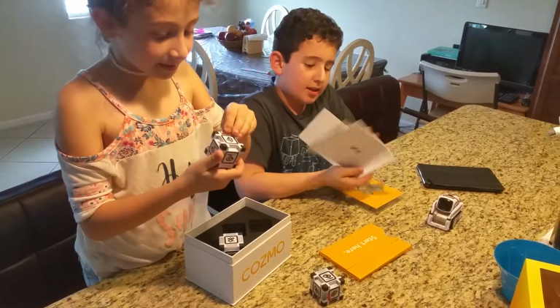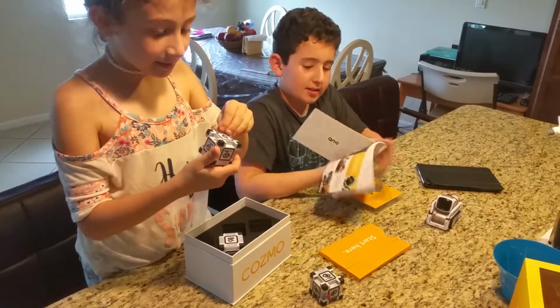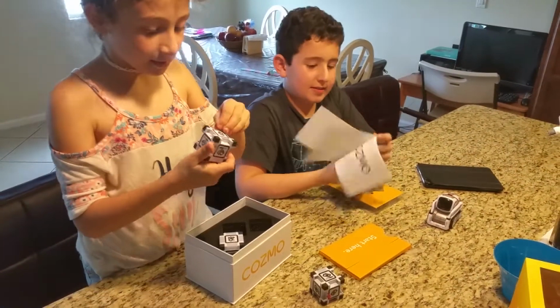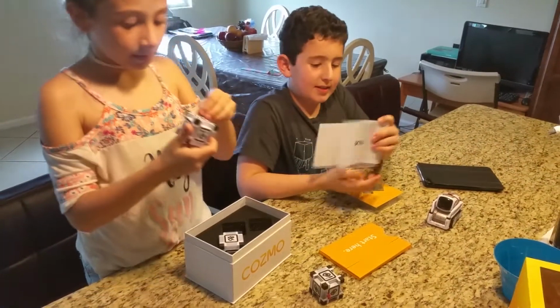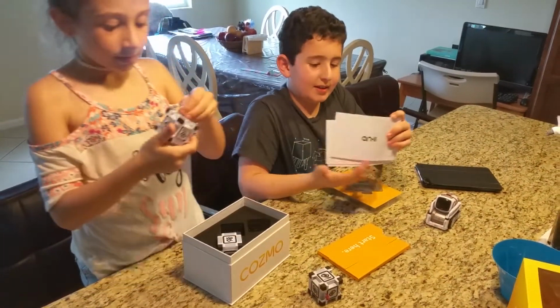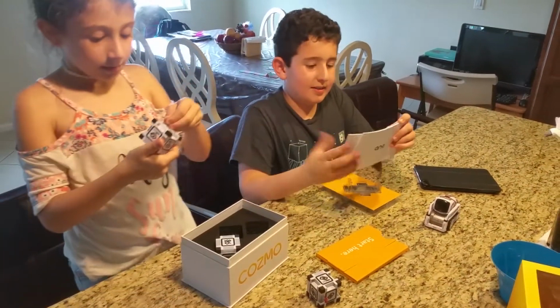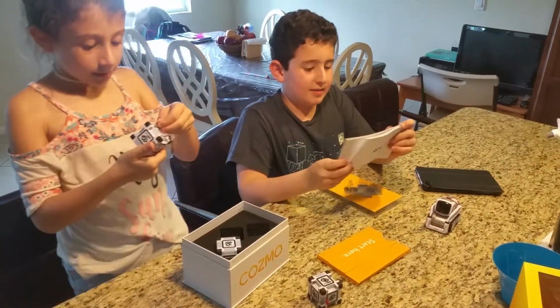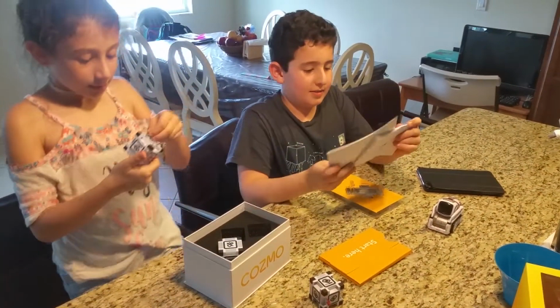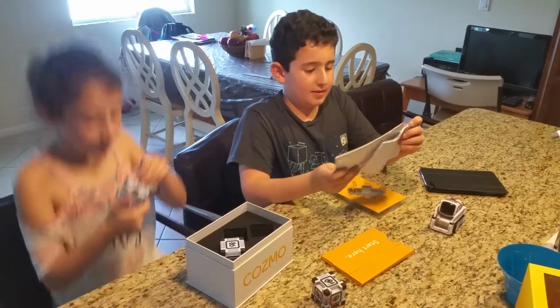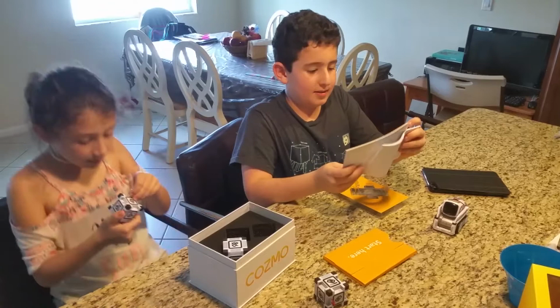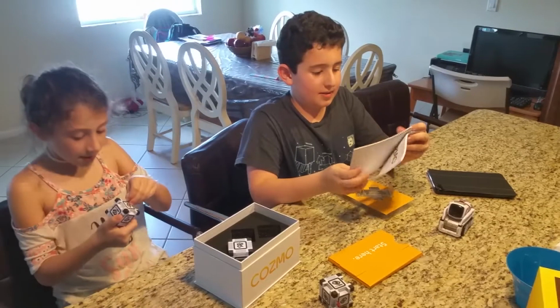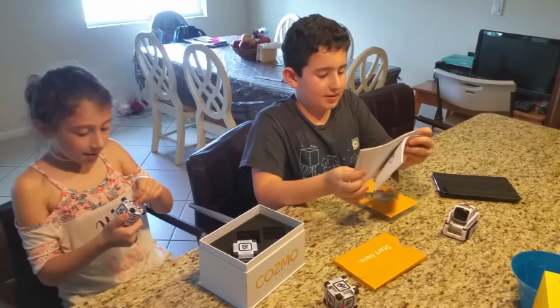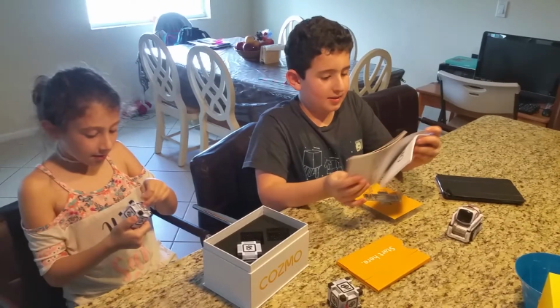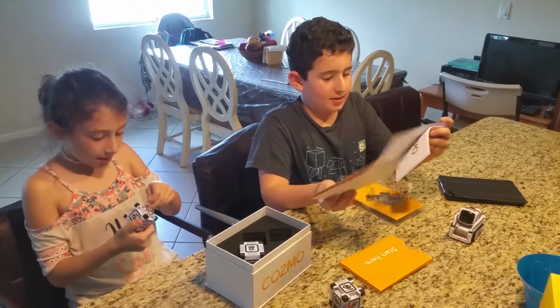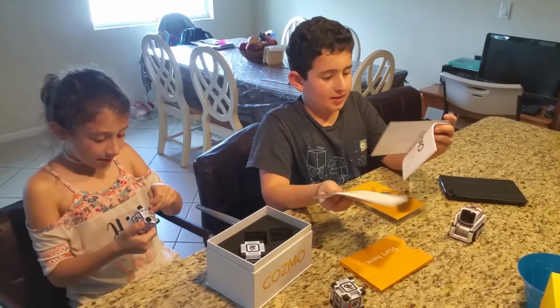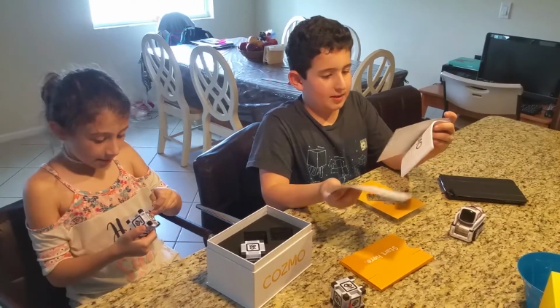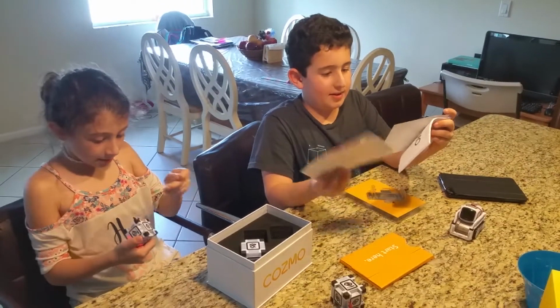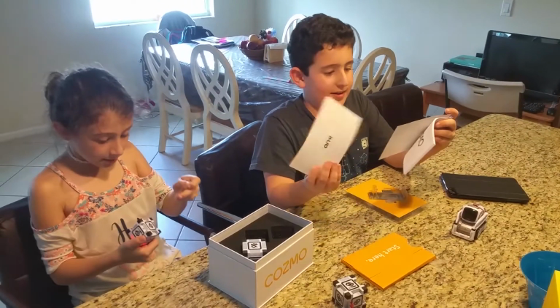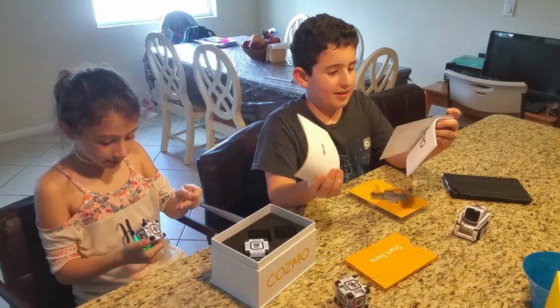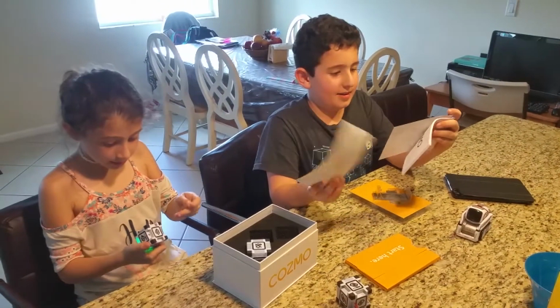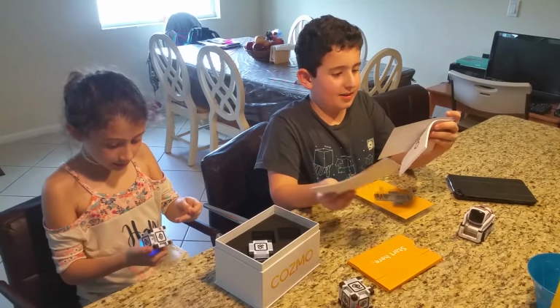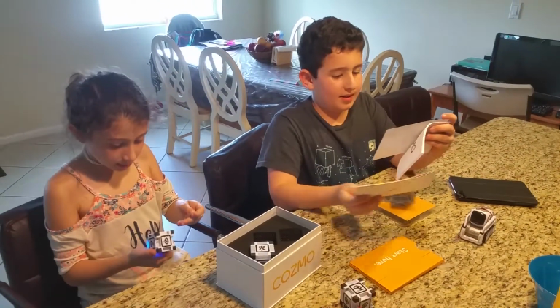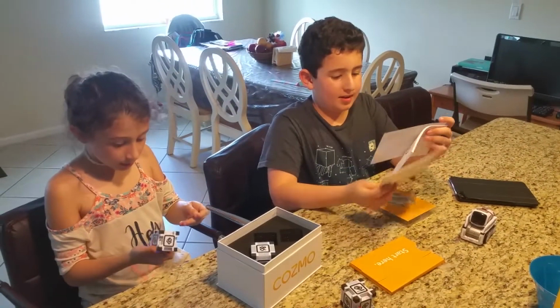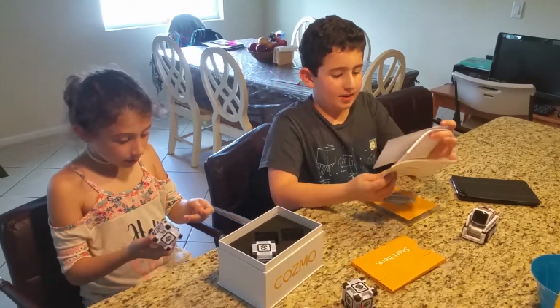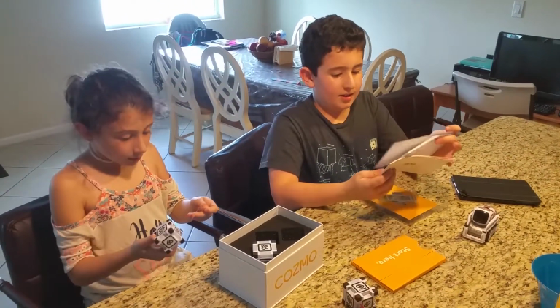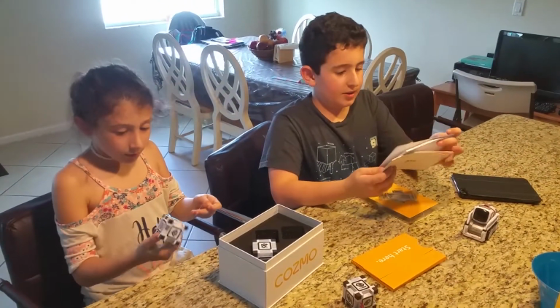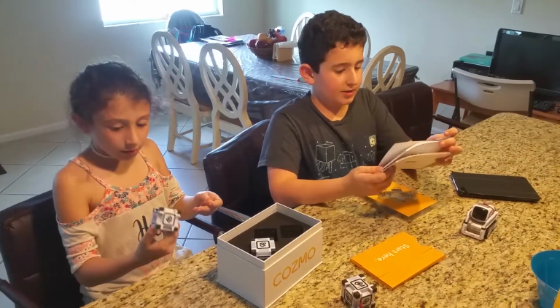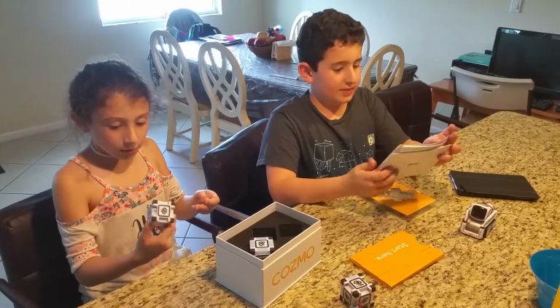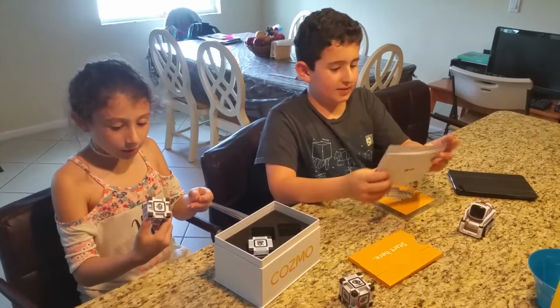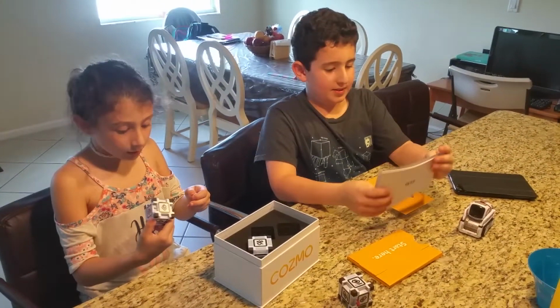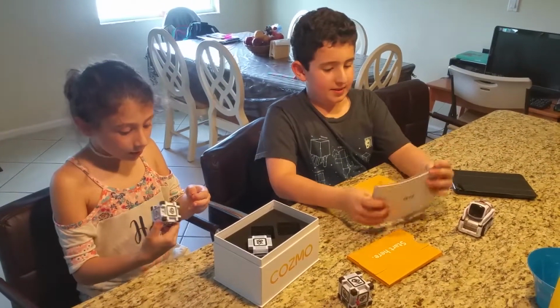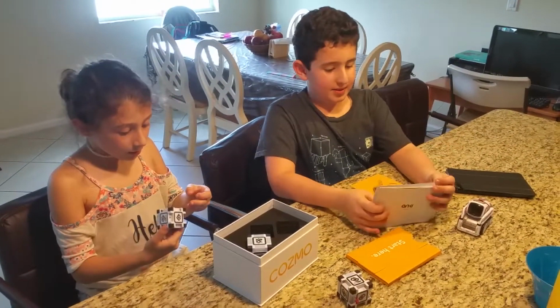This is the manual. Yeah. You have to read it. Oh, this is a thing.